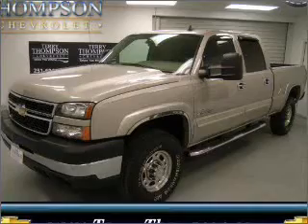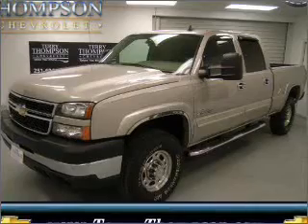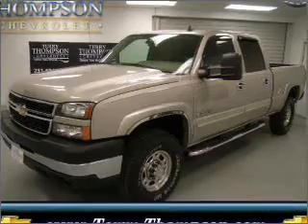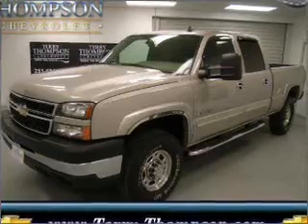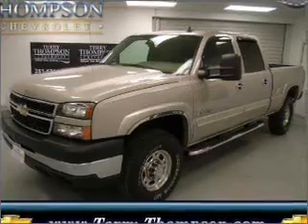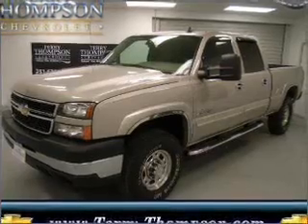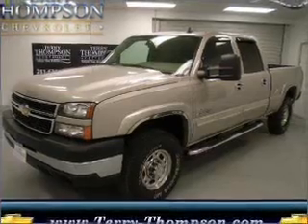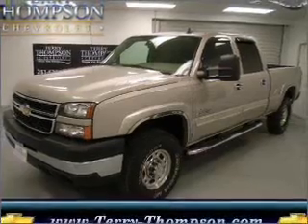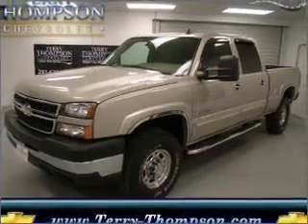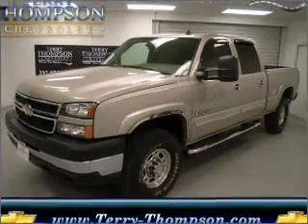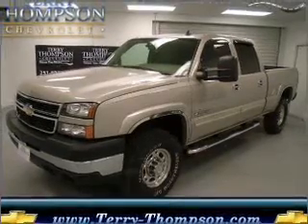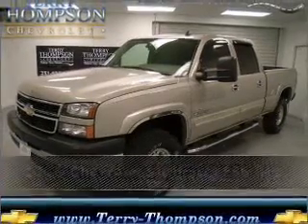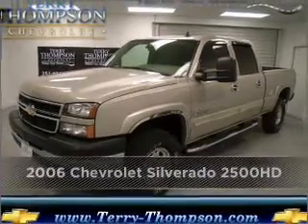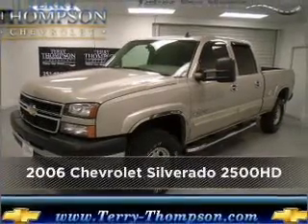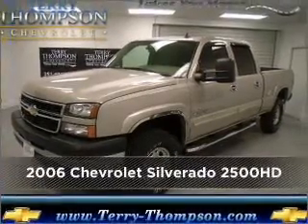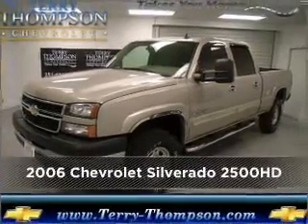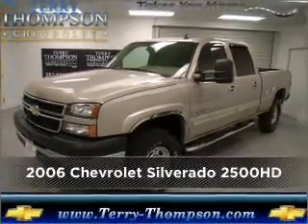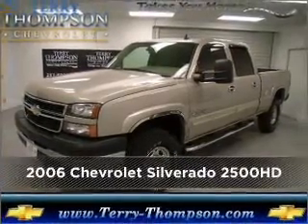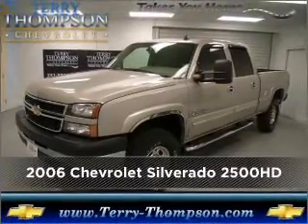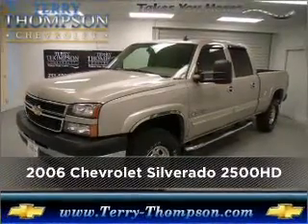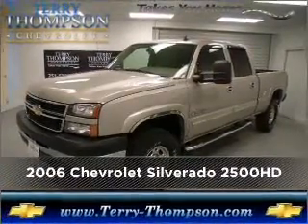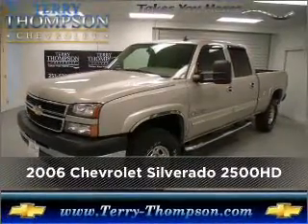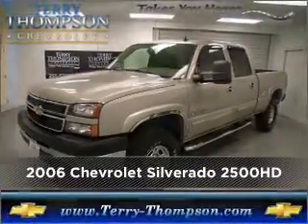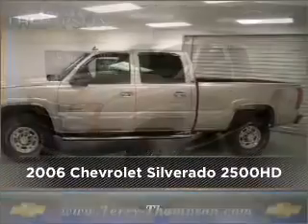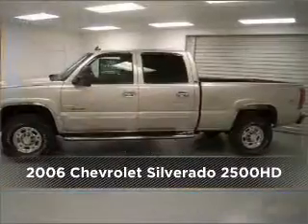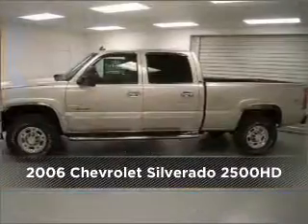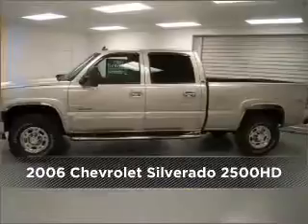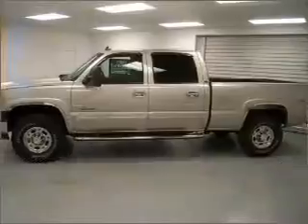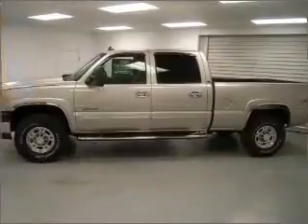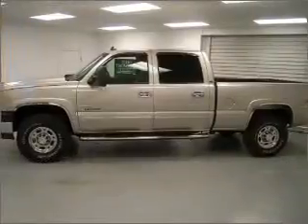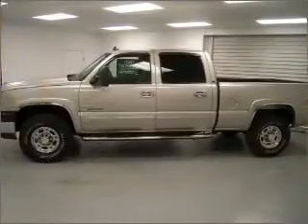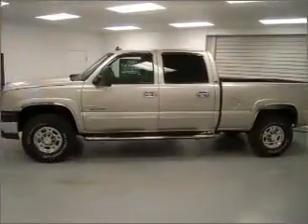Proudly presenting this 2006 Chevrolet. Discover the vehicle that meets your needs.